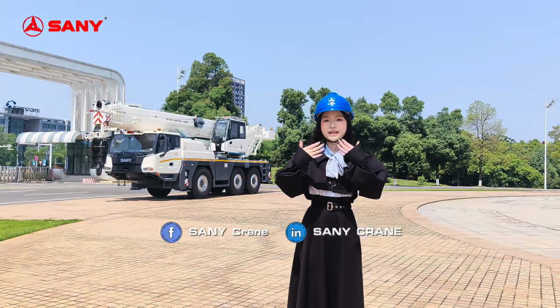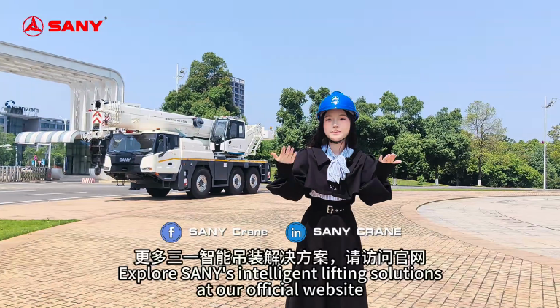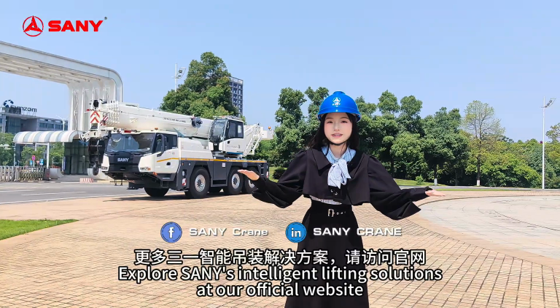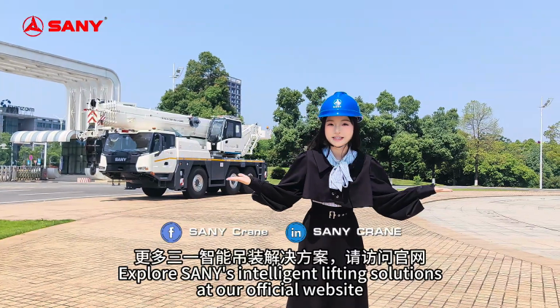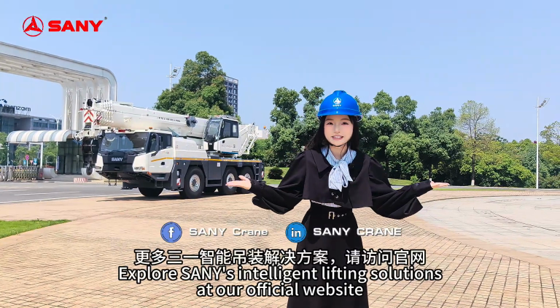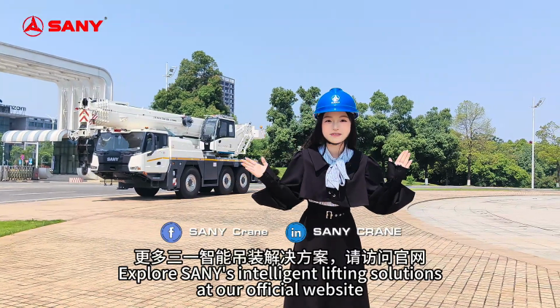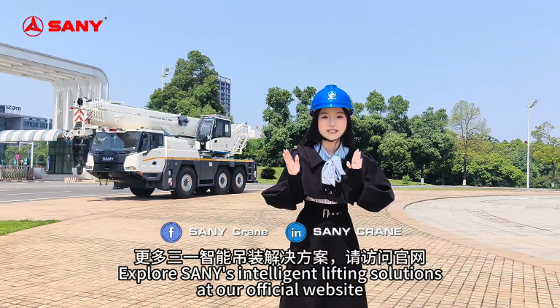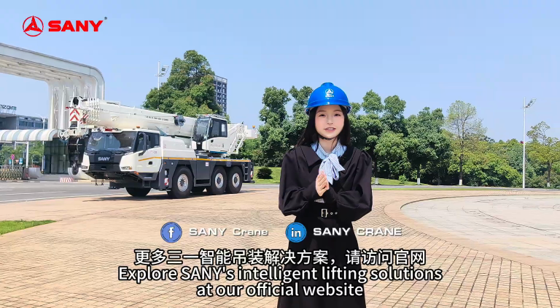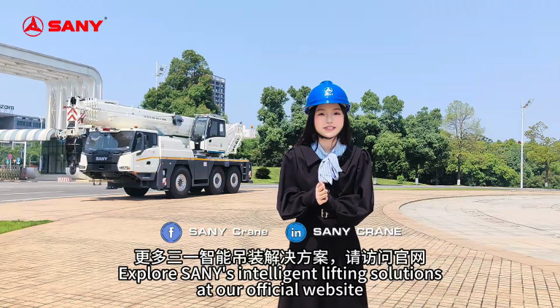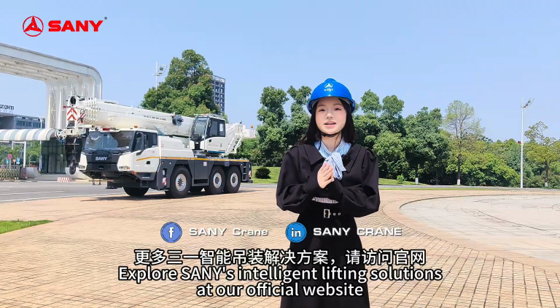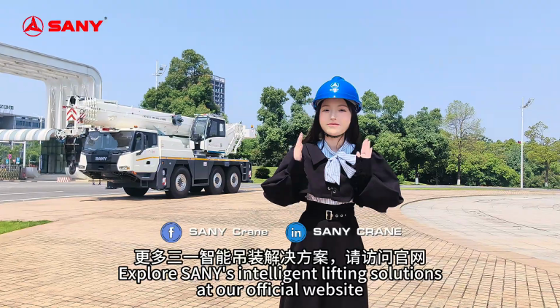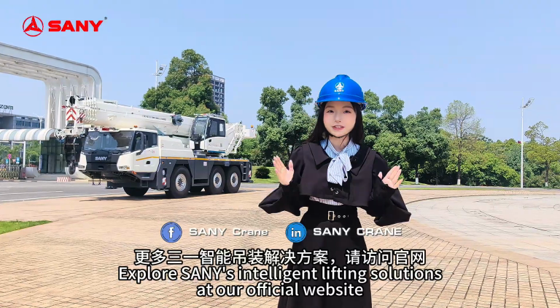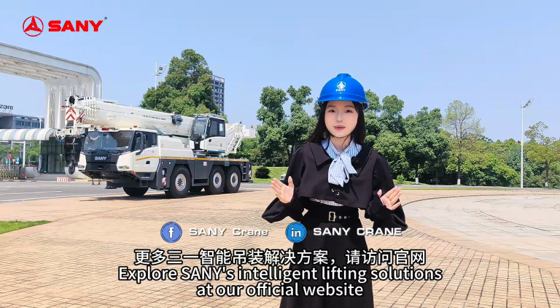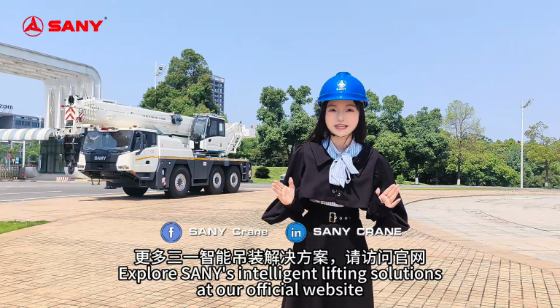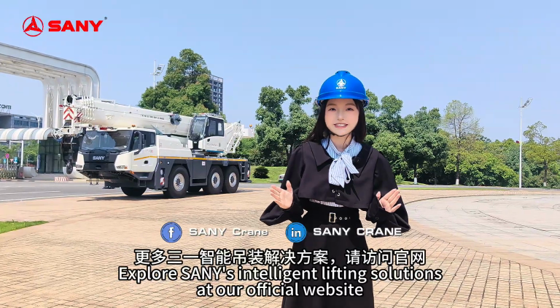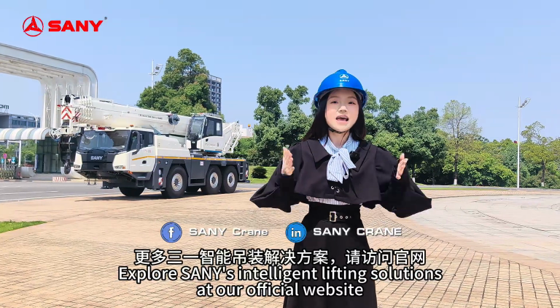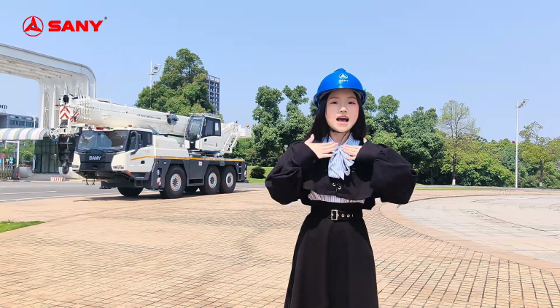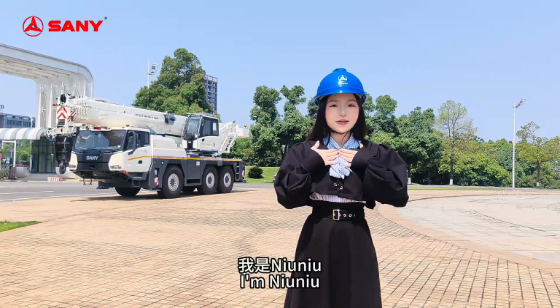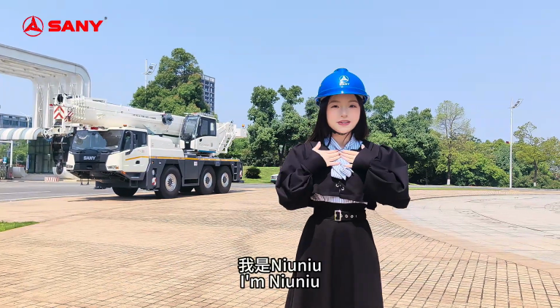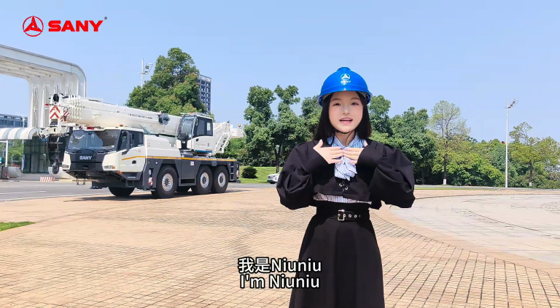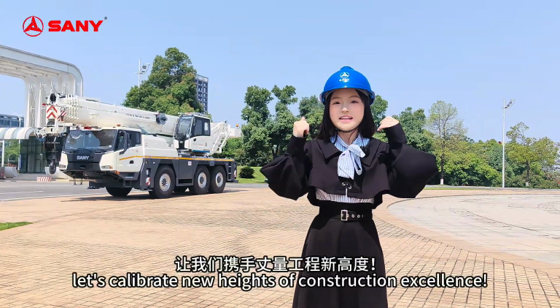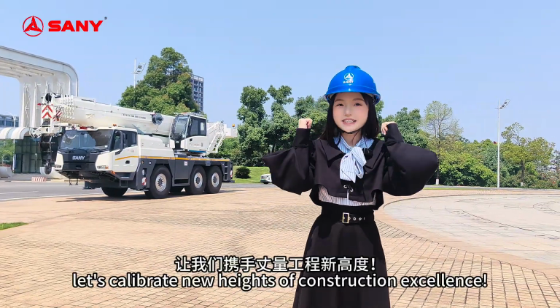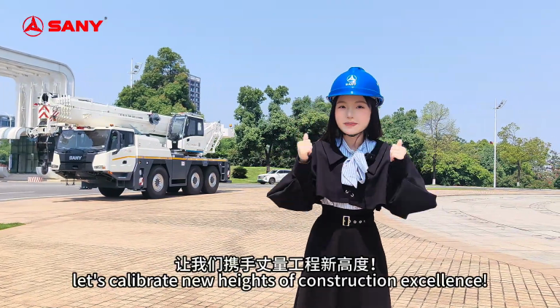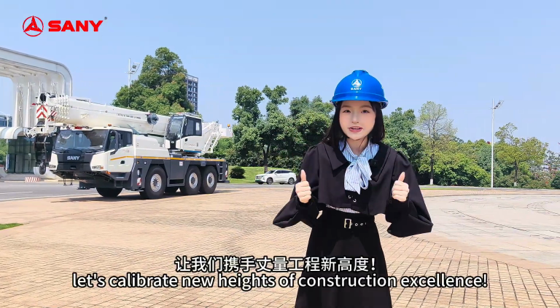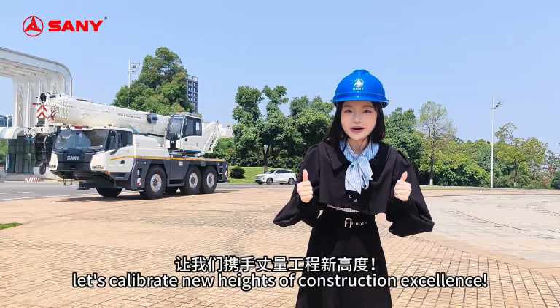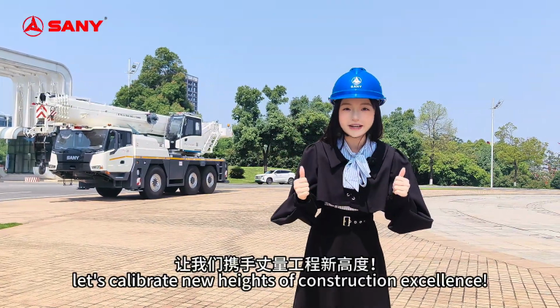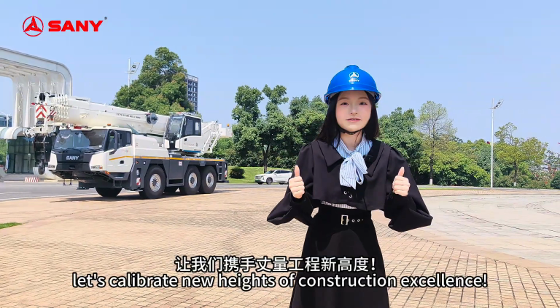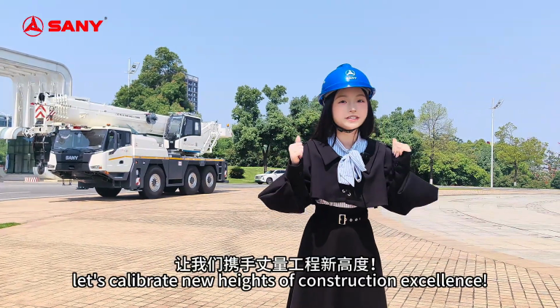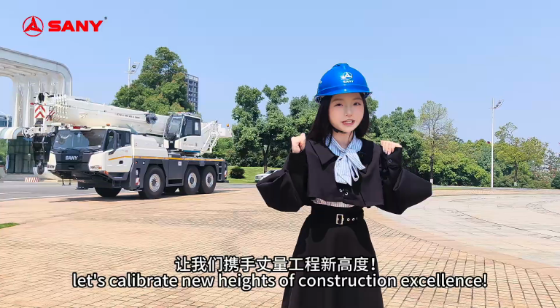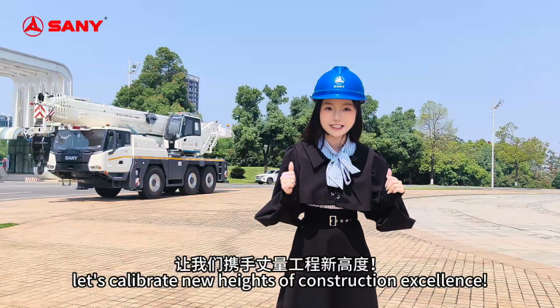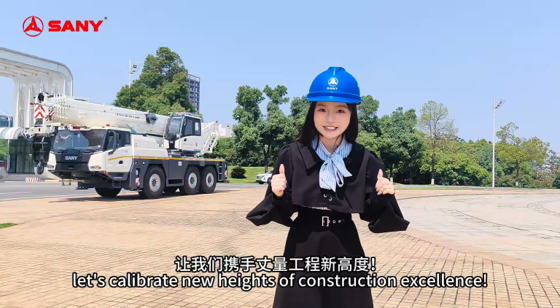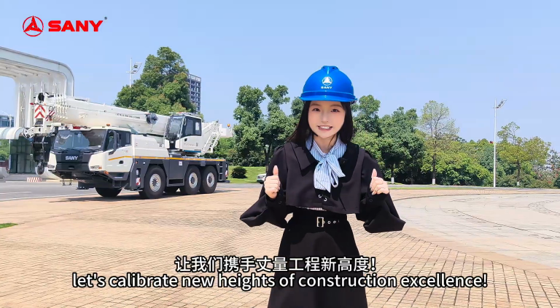Explore seamless lifting solutions at our official website. I'm Nyo Nyo — let's collaborate to new heights of construction excellence.